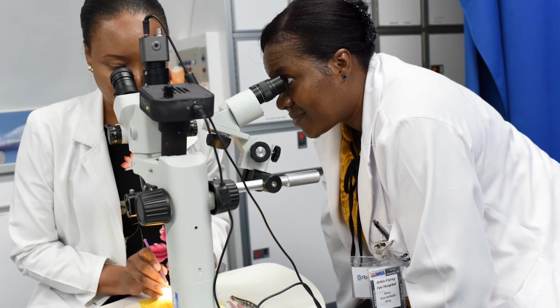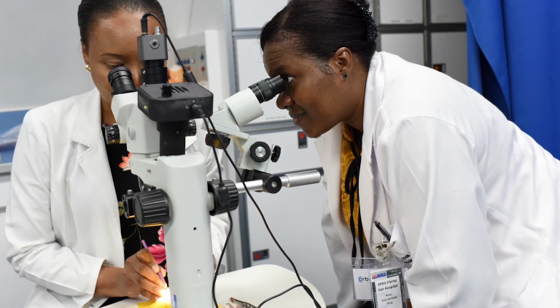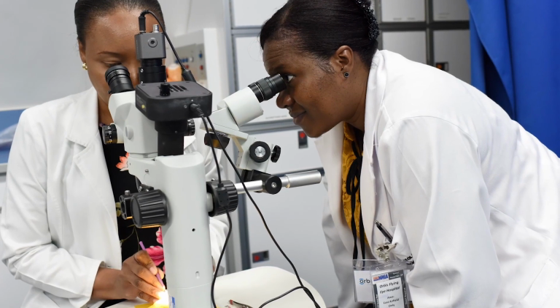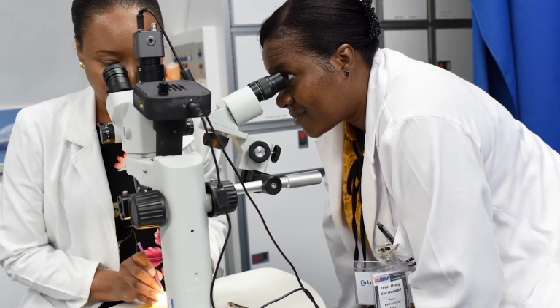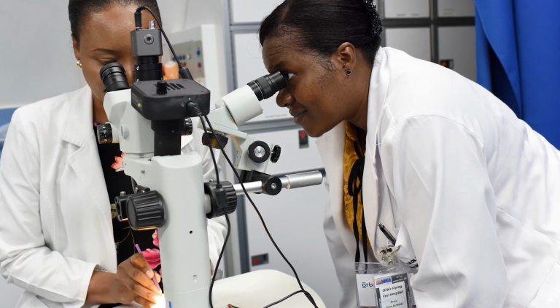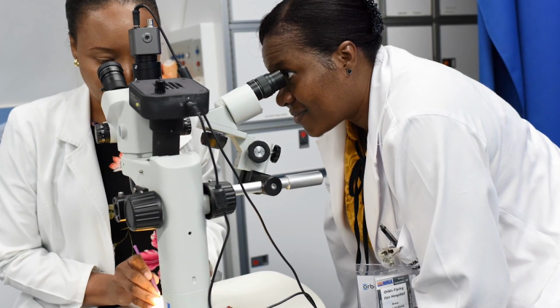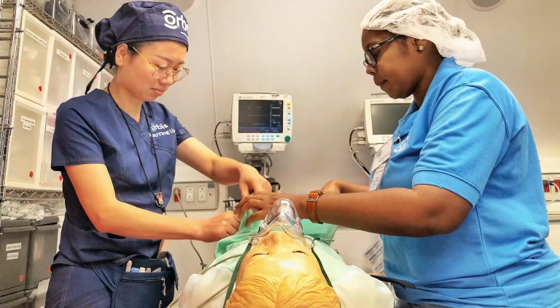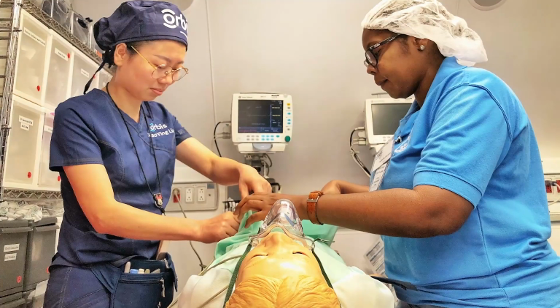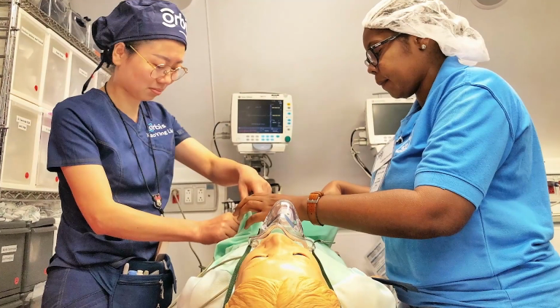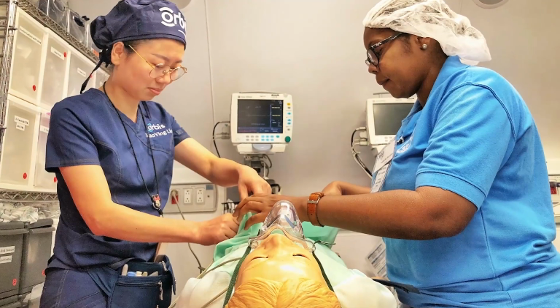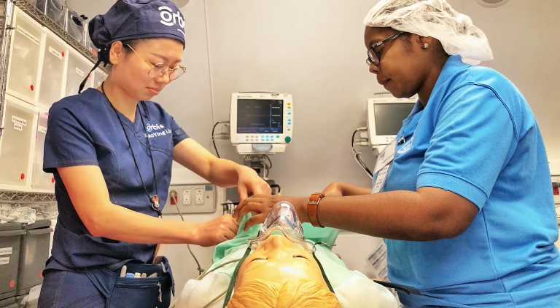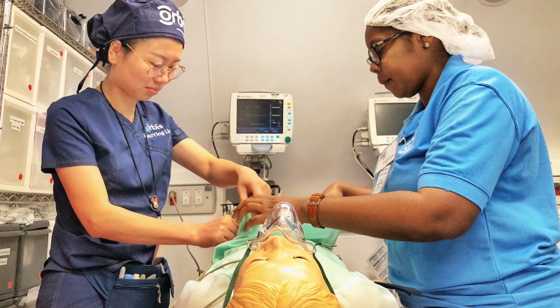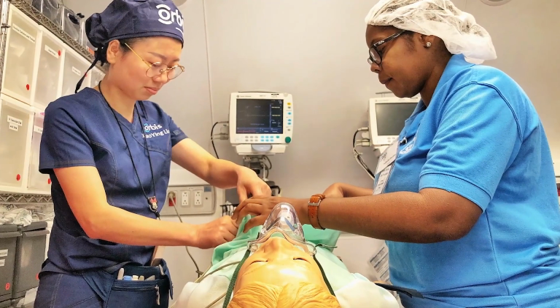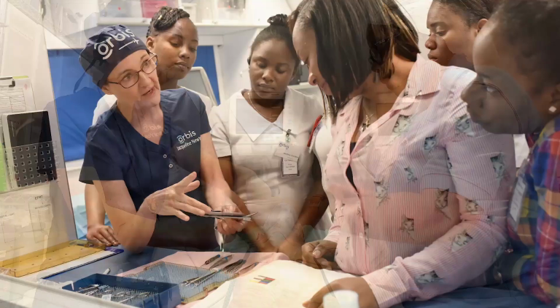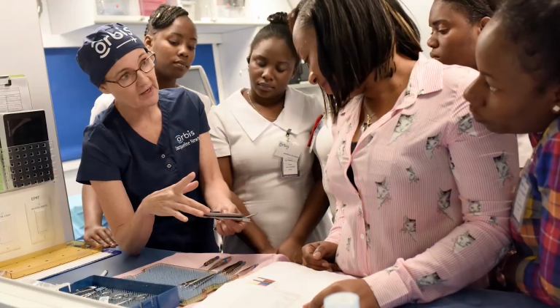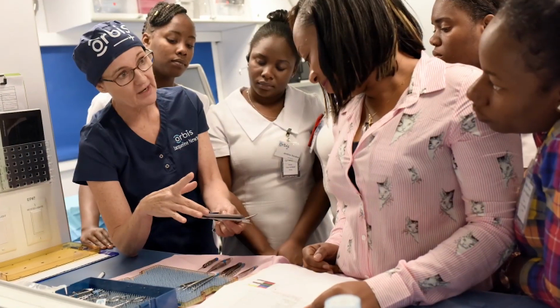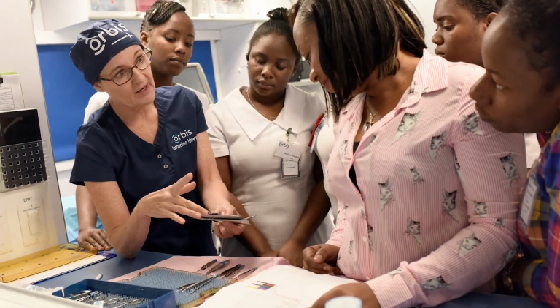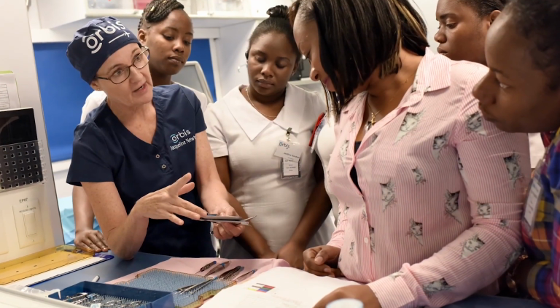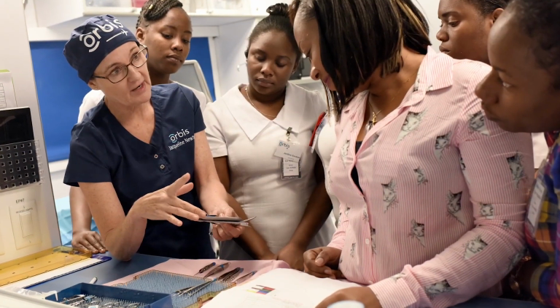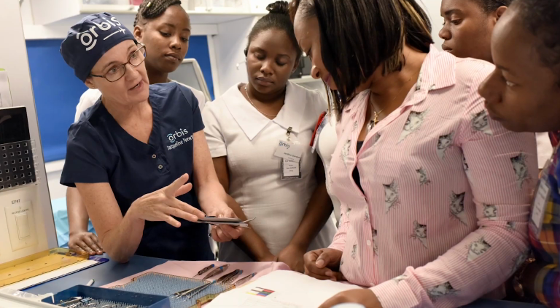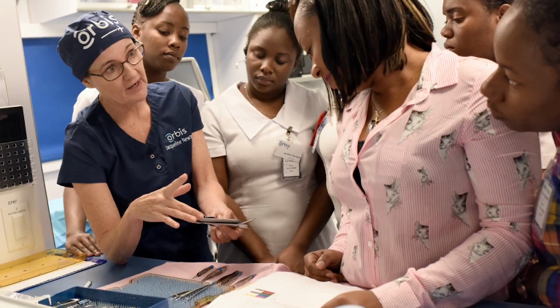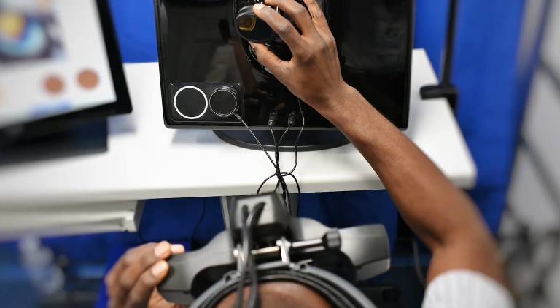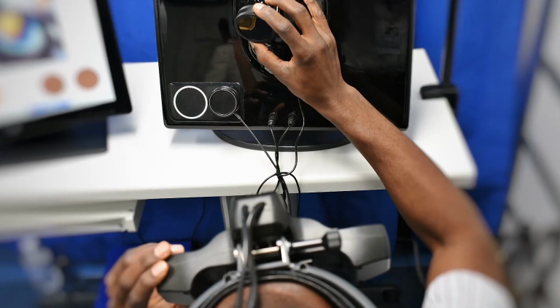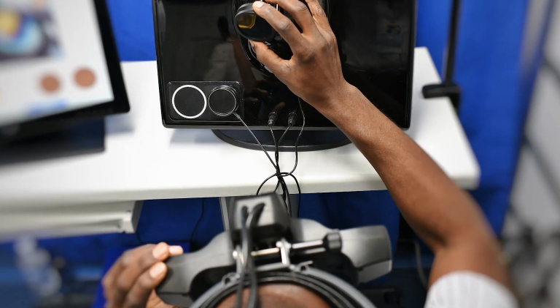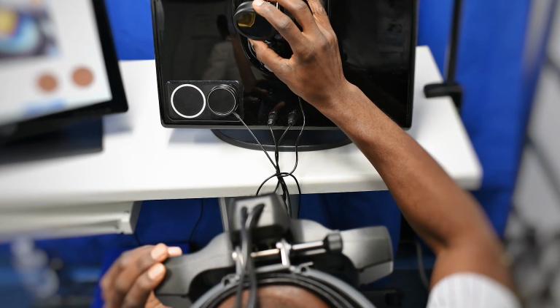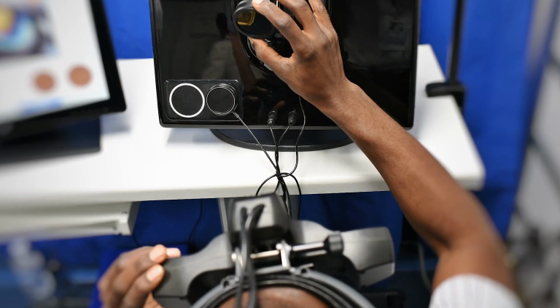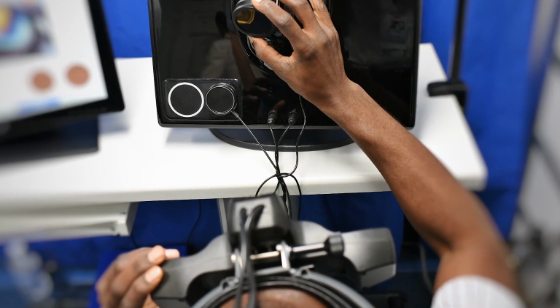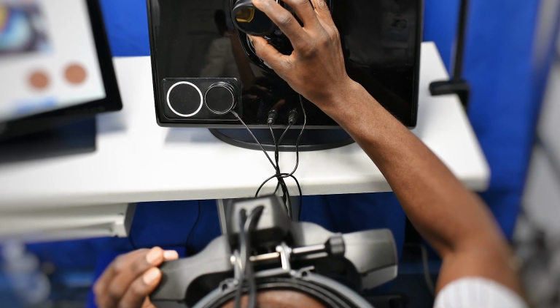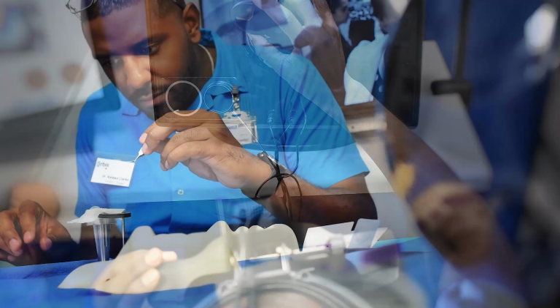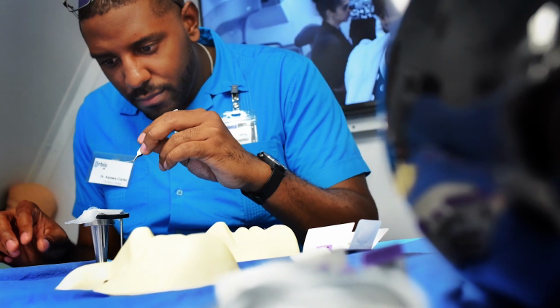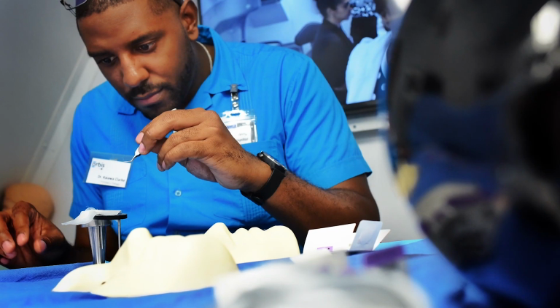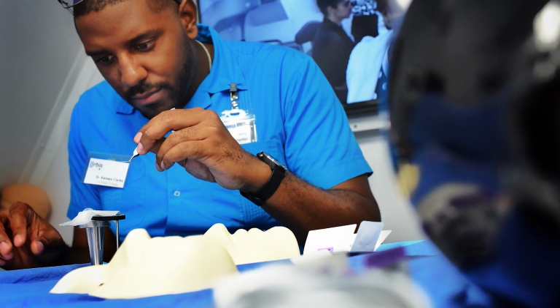Just like you train pilots with simulation, we're now training doctors, nurses, and anesthesiologists using the same technologies and the same training.